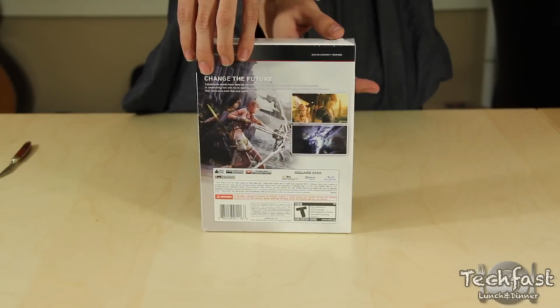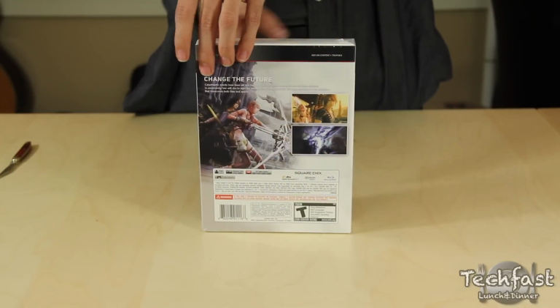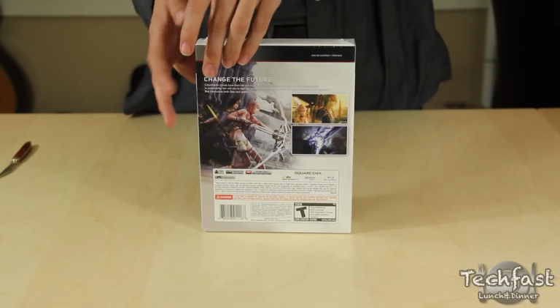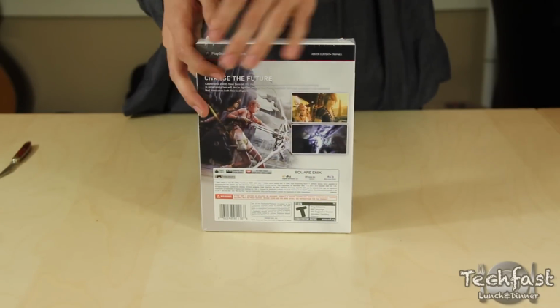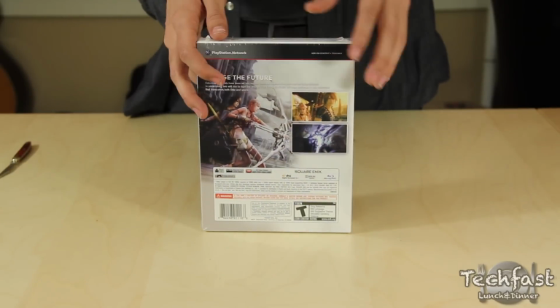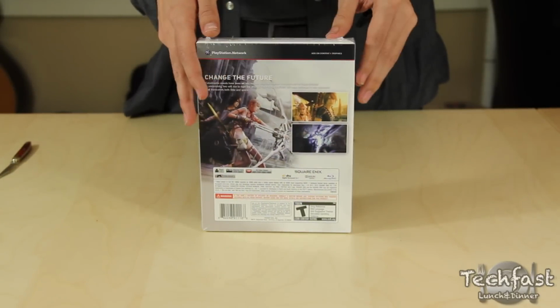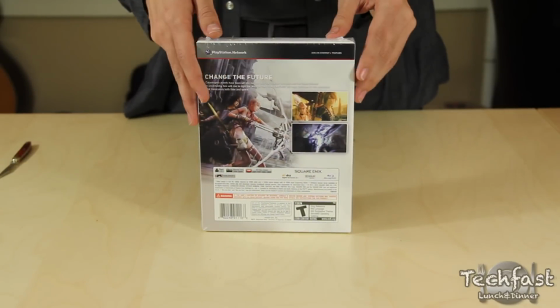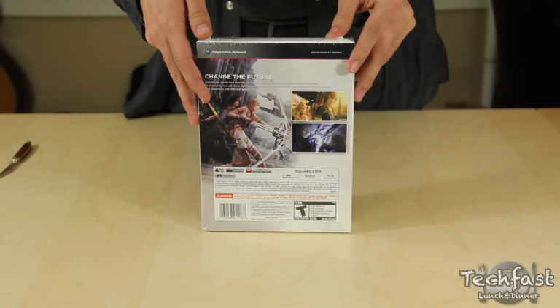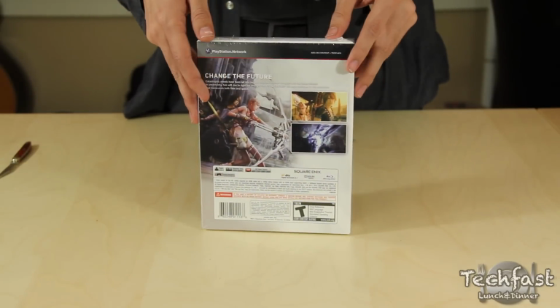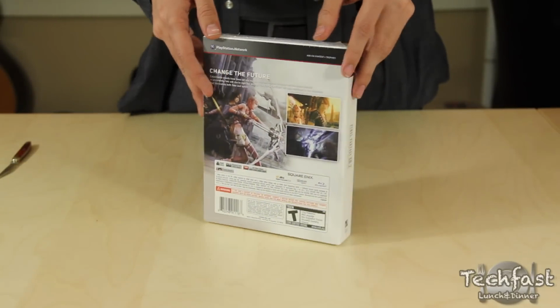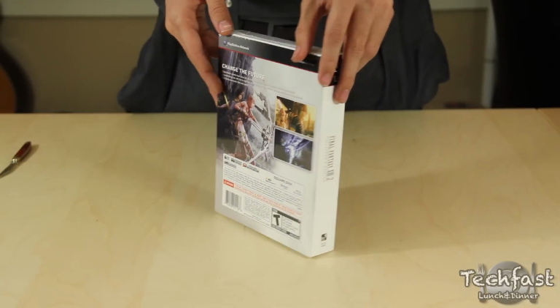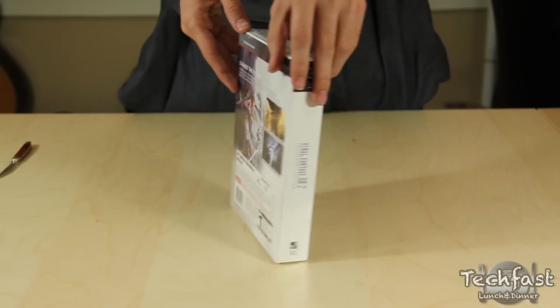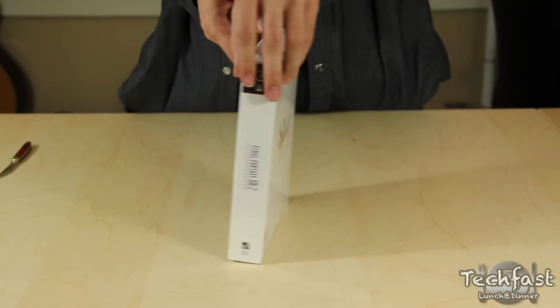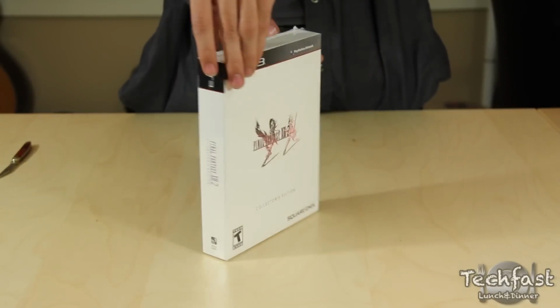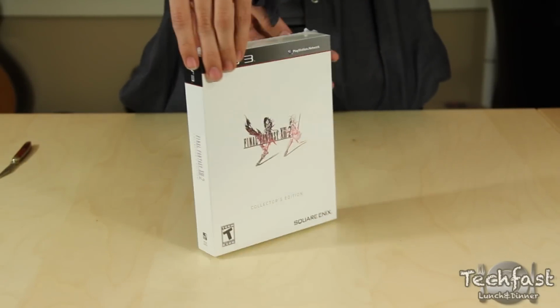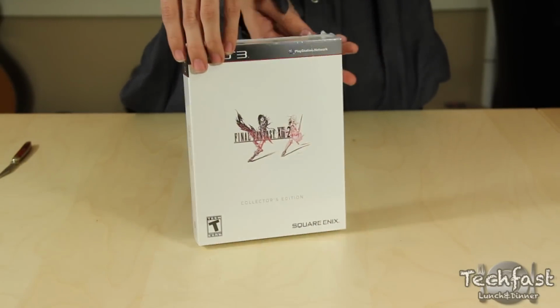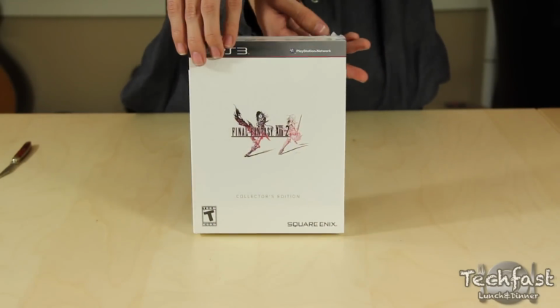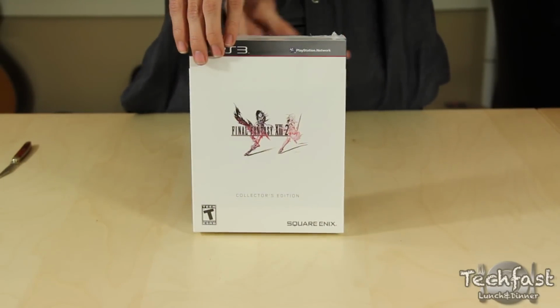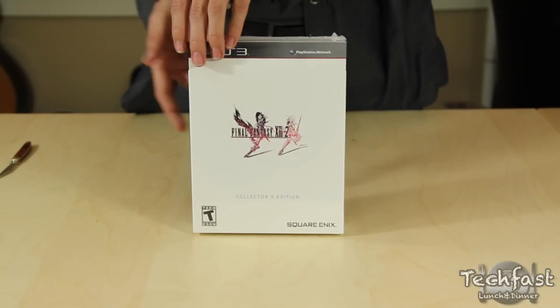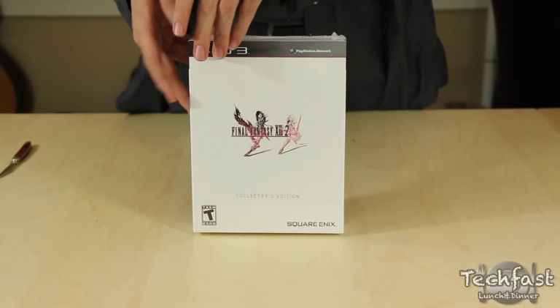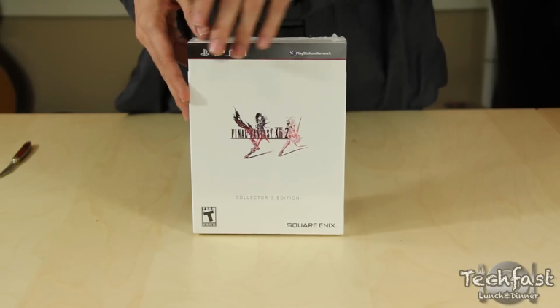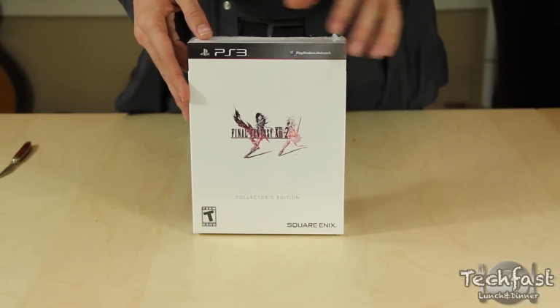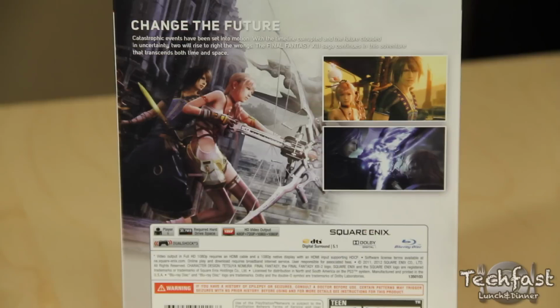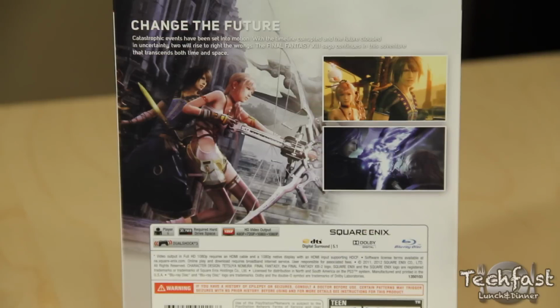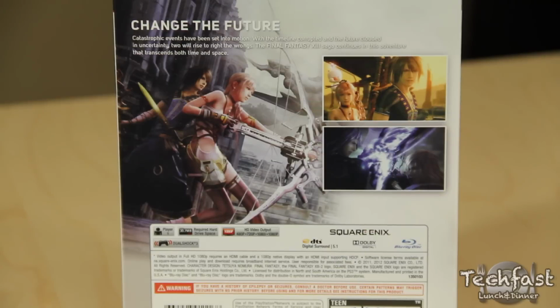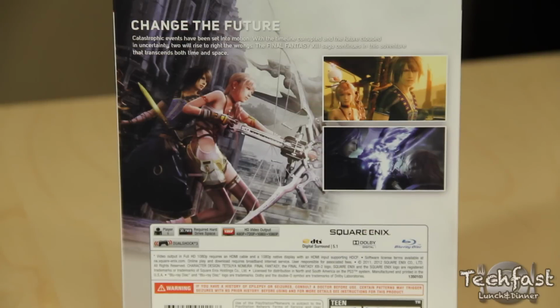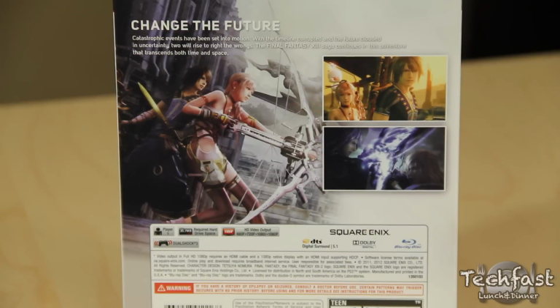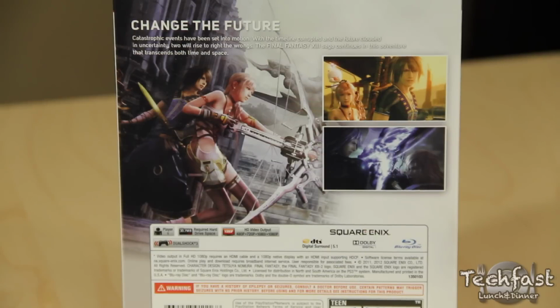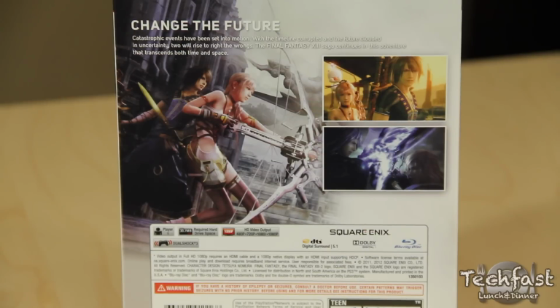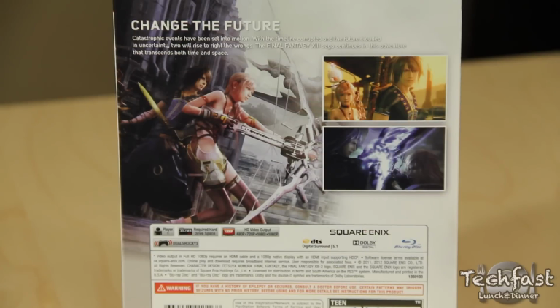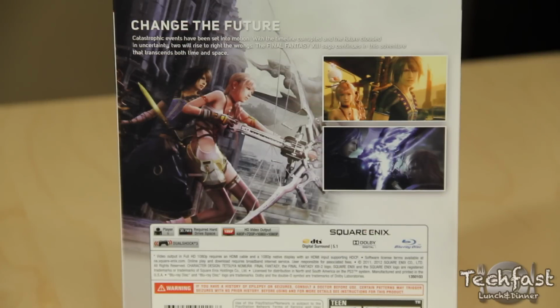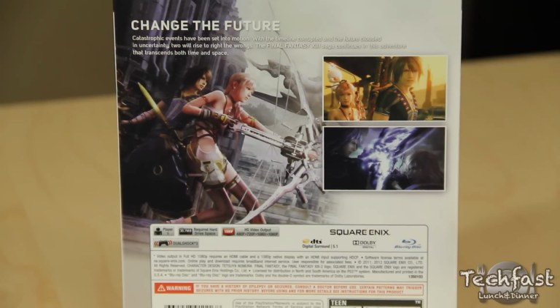As you can see, the Collector's Edition for Final Fantasy is a little more minimalist, just a plain basic white cover with a game description on the back.